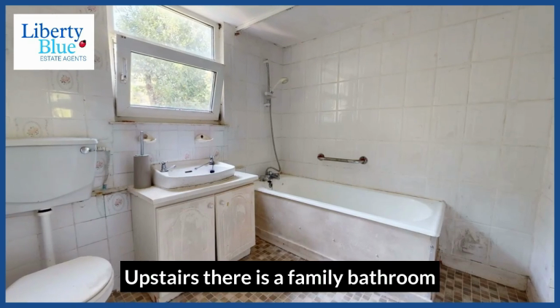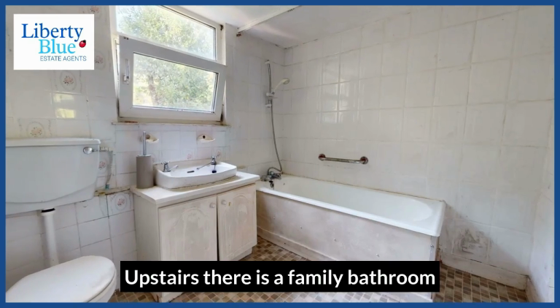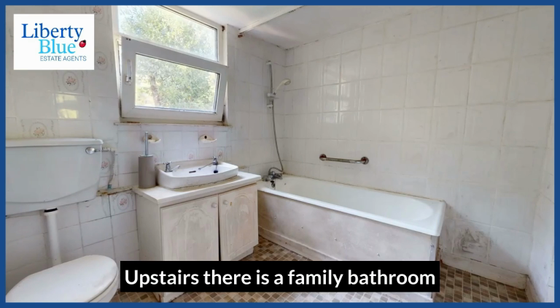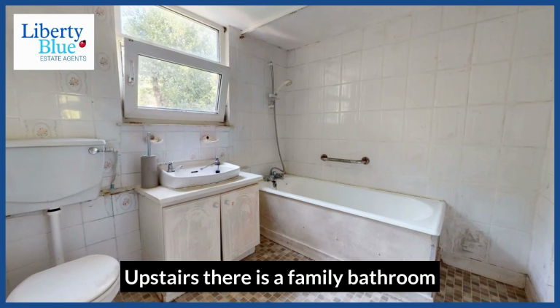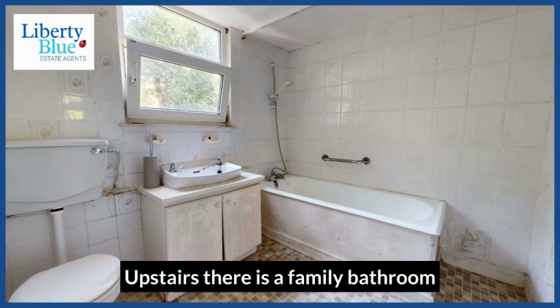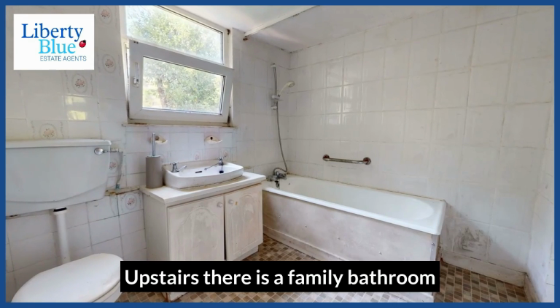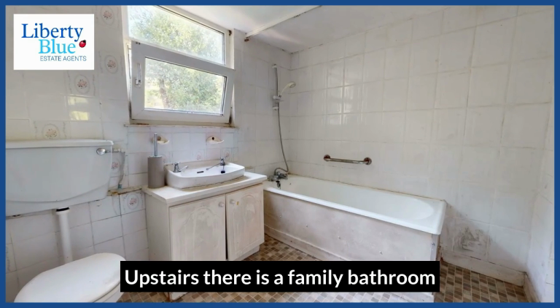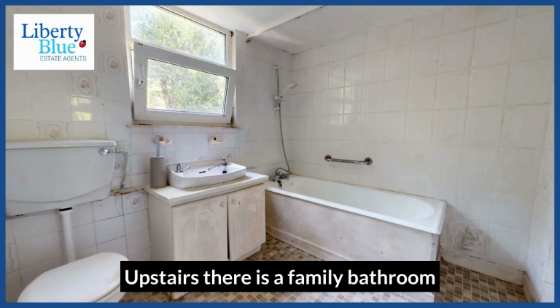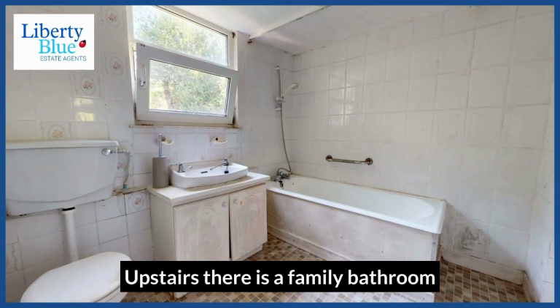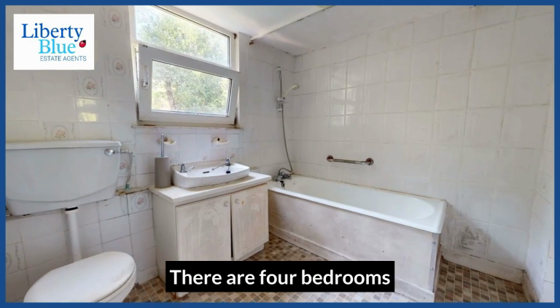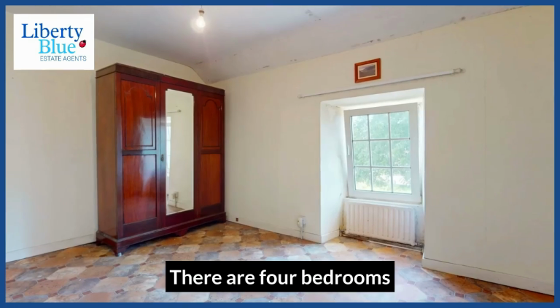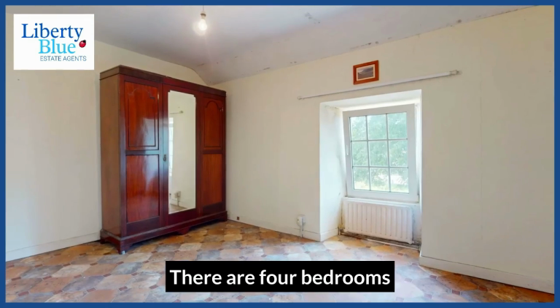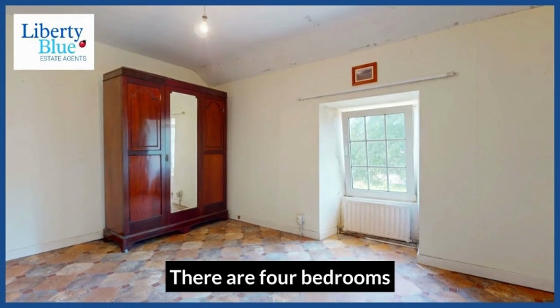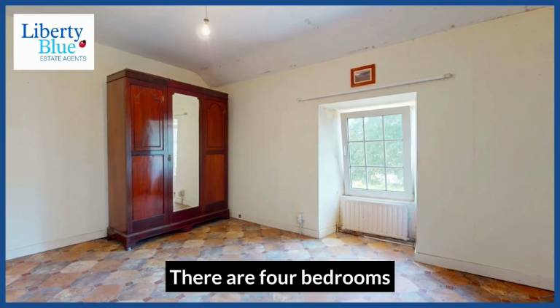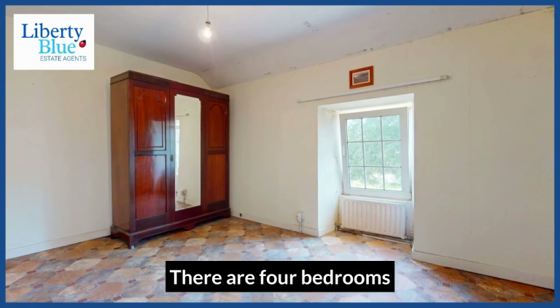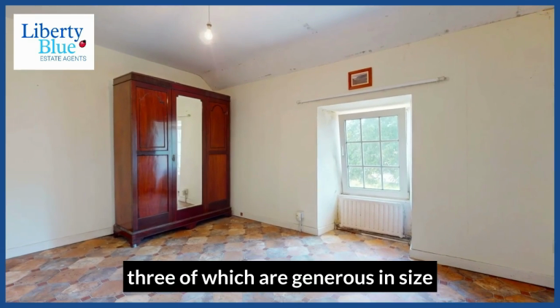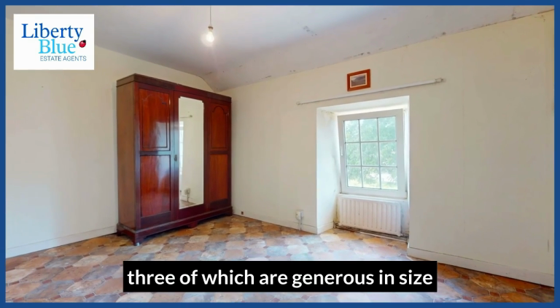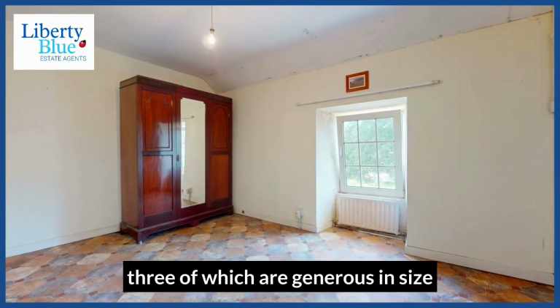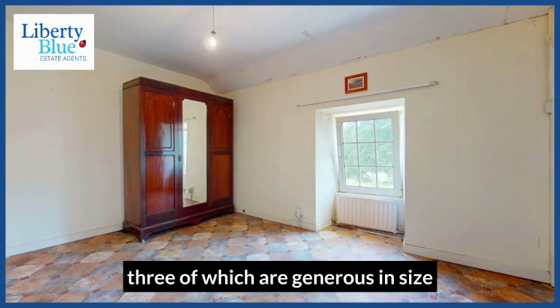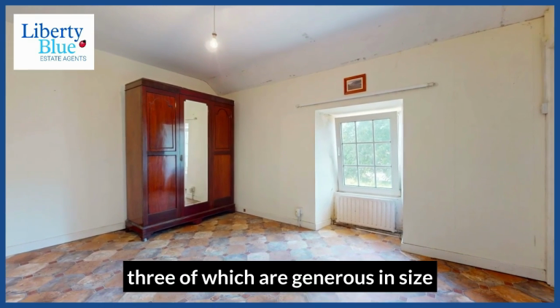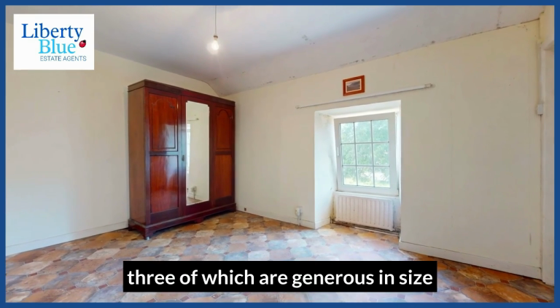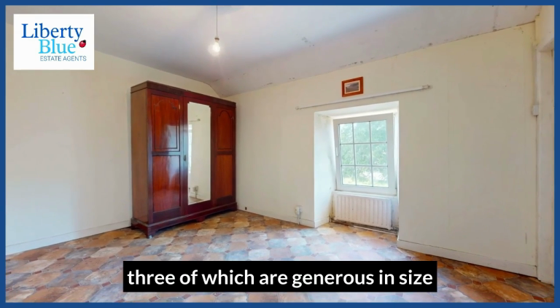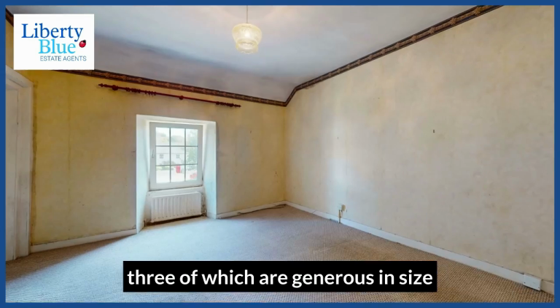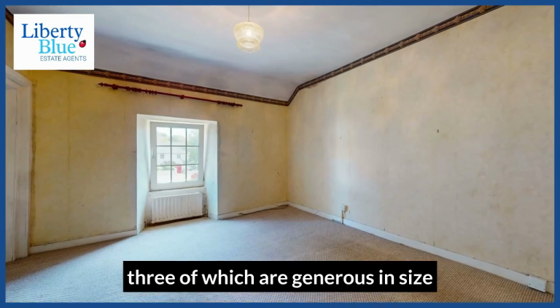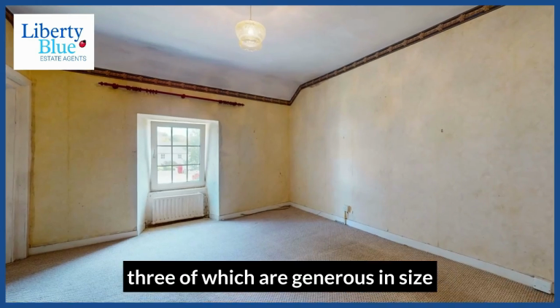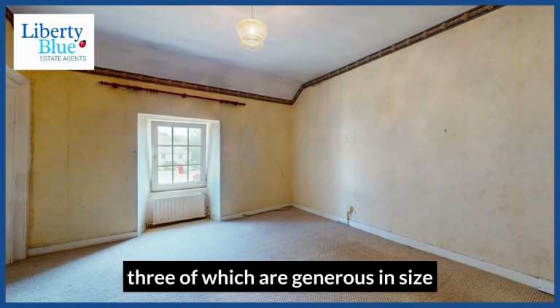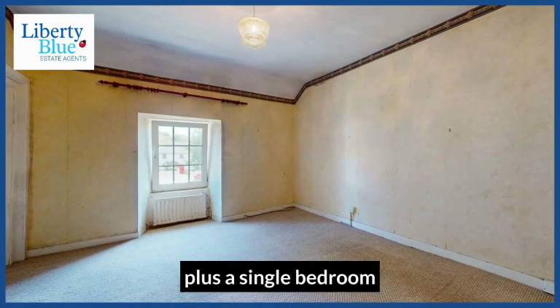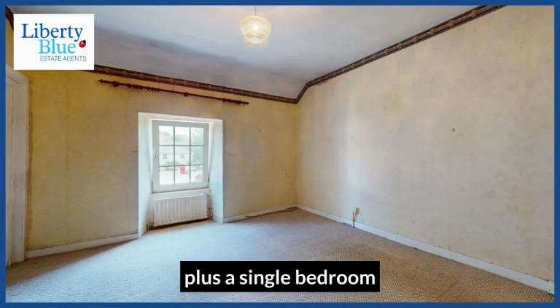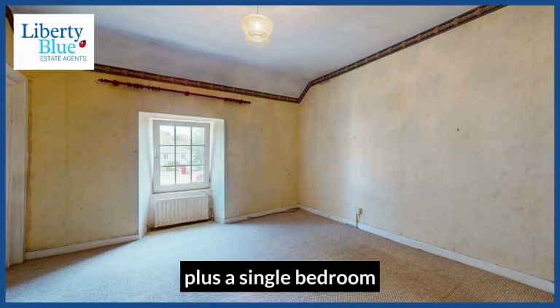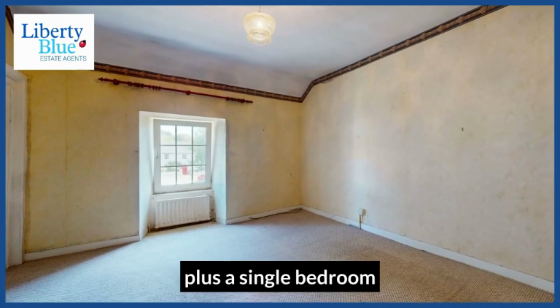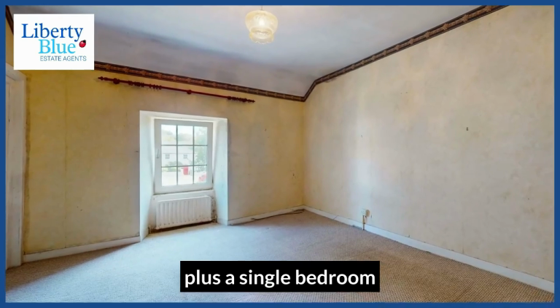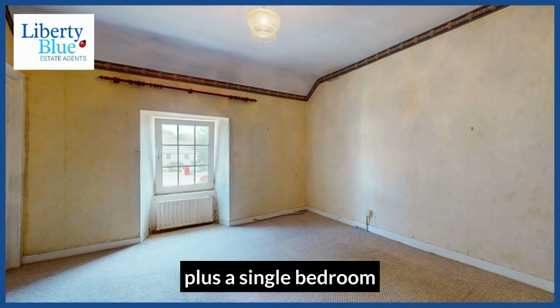Upstairs there is a family bathroom and four bedrooms, three of which are generous in size, plus a single bedroom.